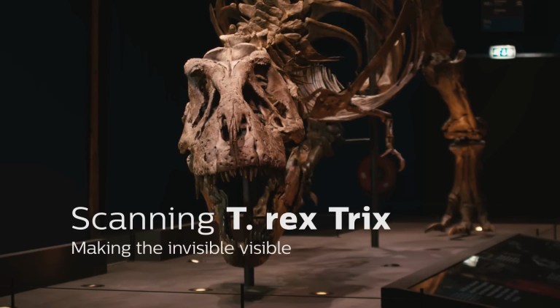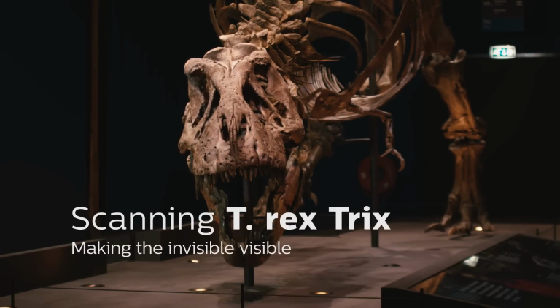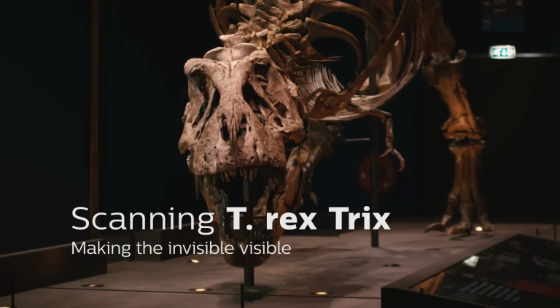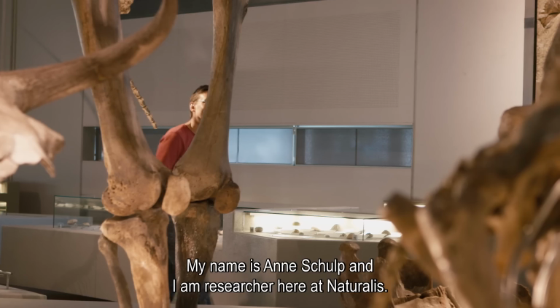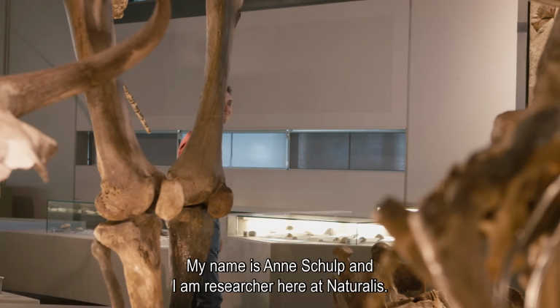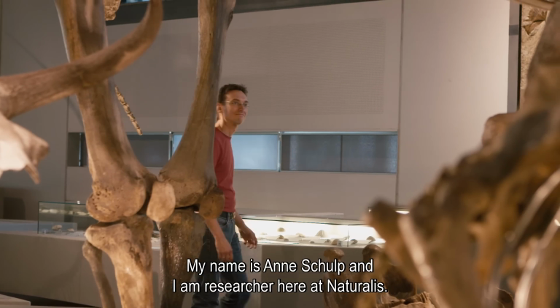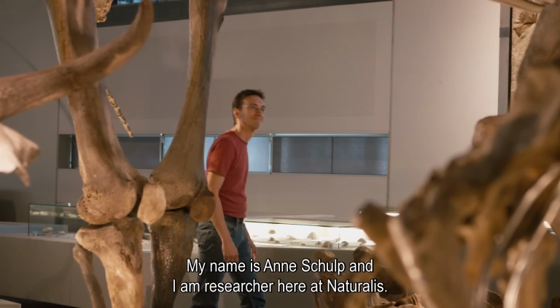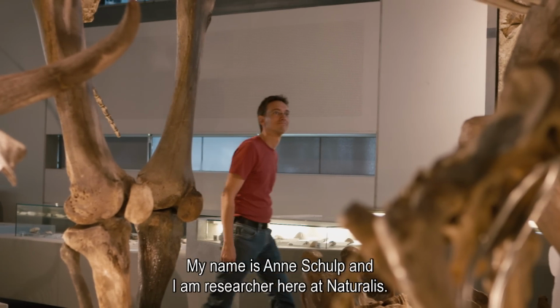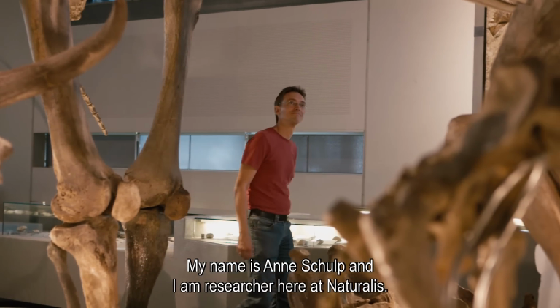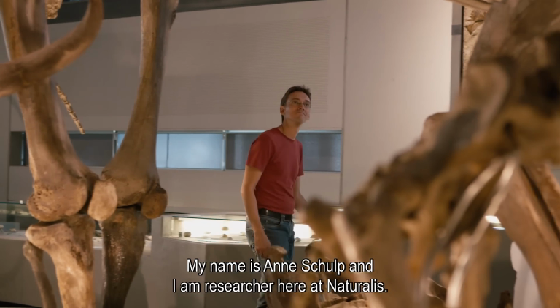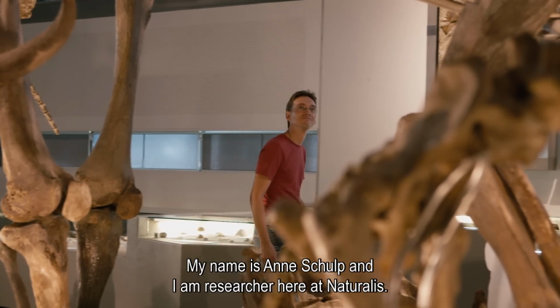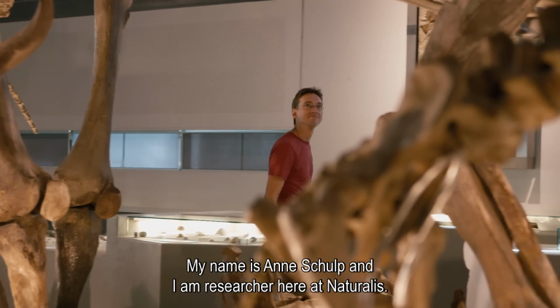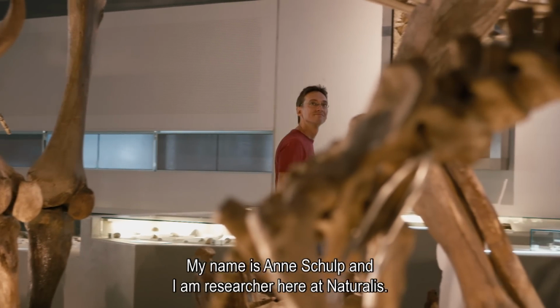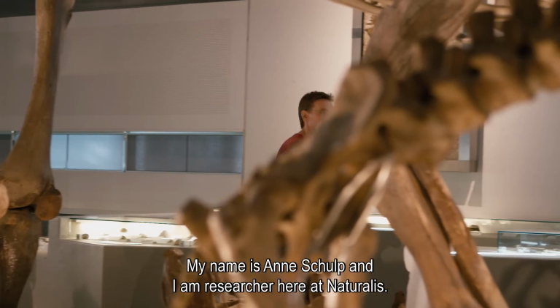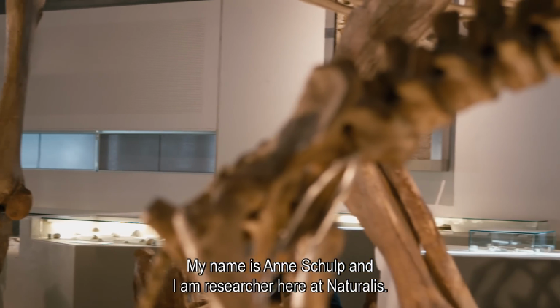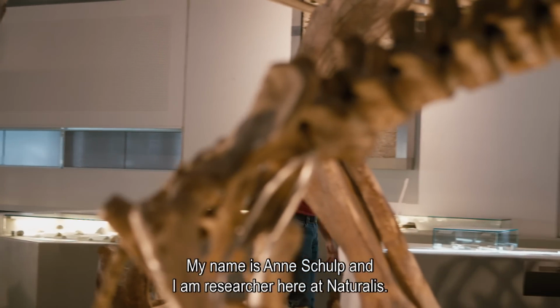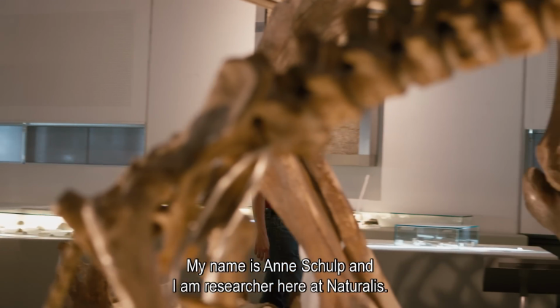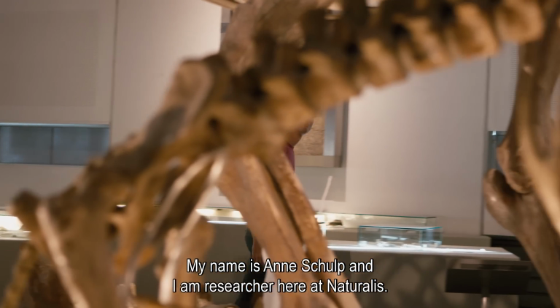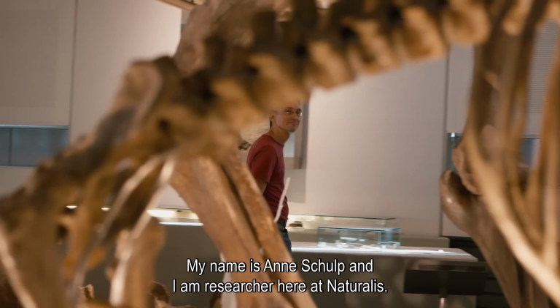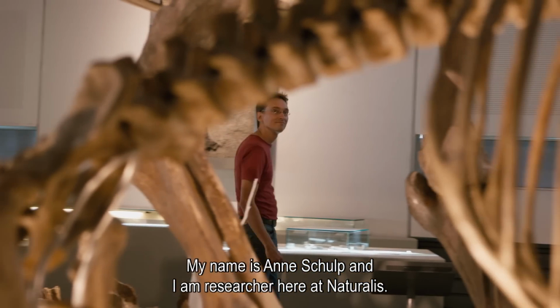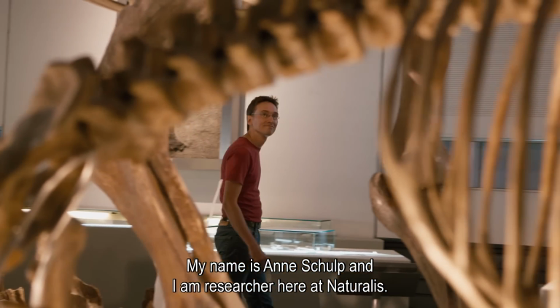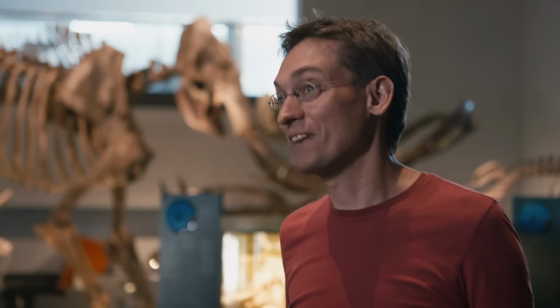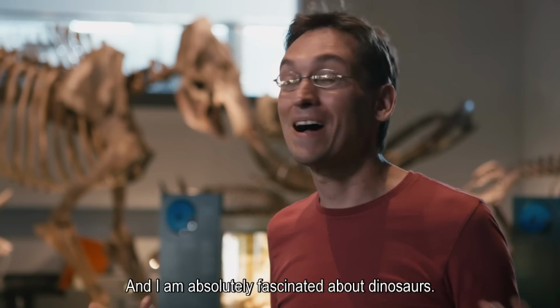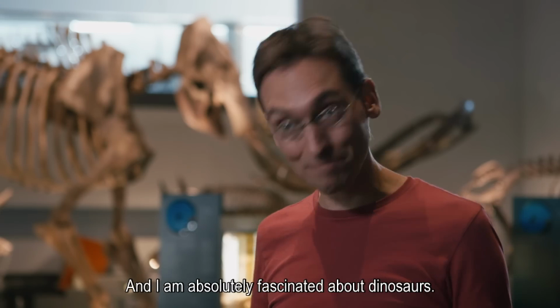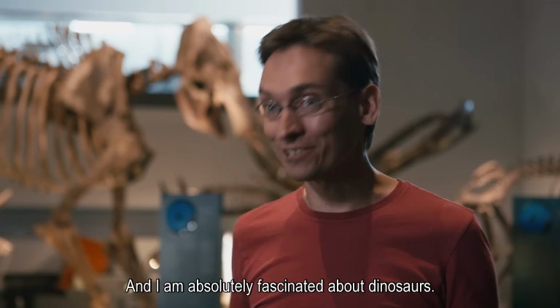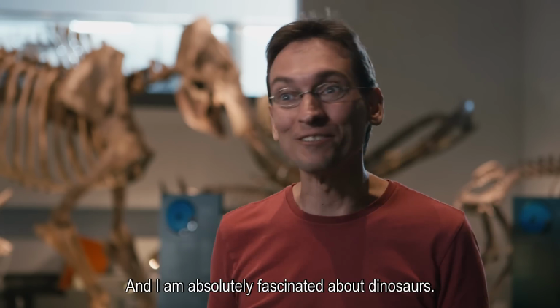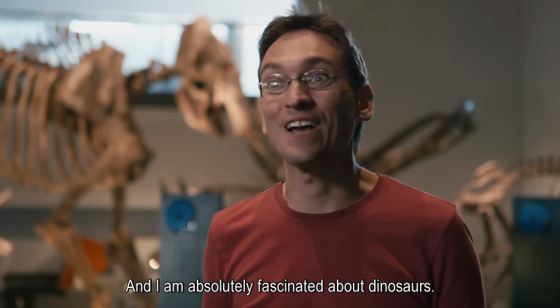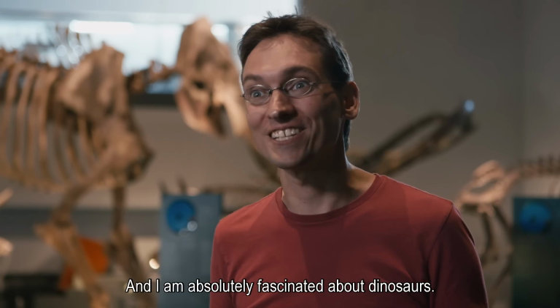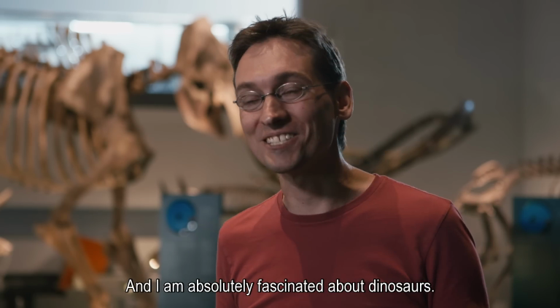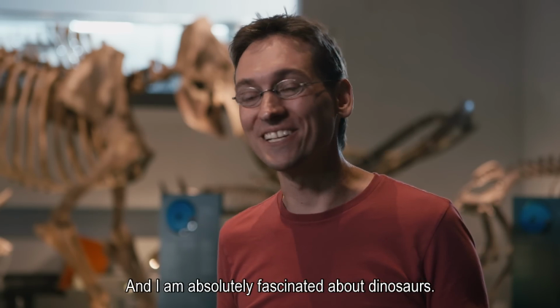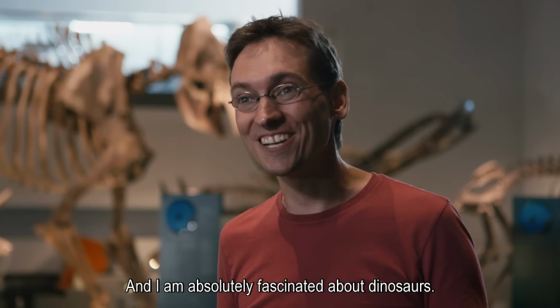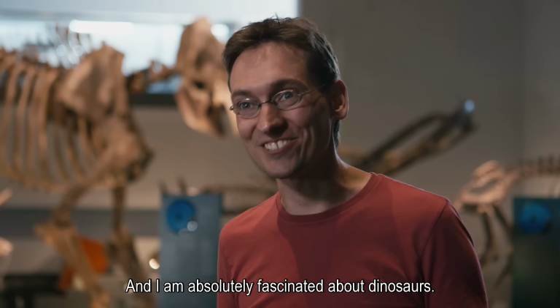My name is Anders Gulb. I'm a researcher here at Naturalis and I'm absolutely fascinated by dinosaurs.